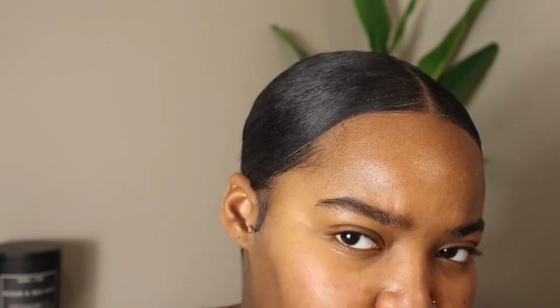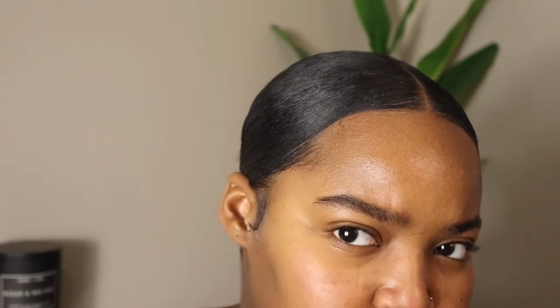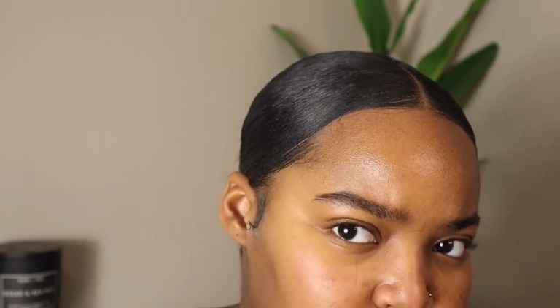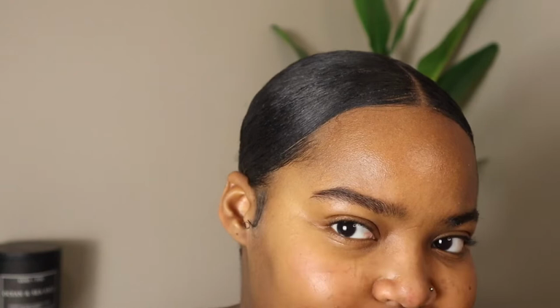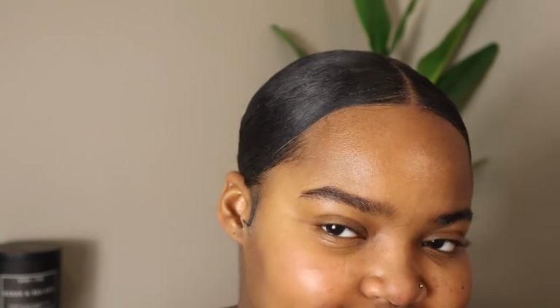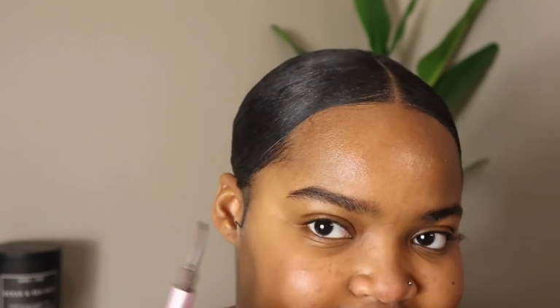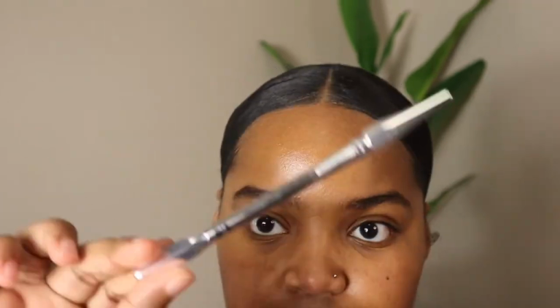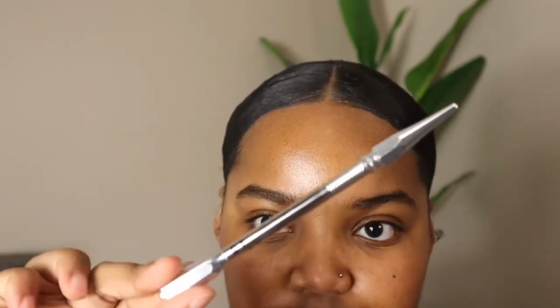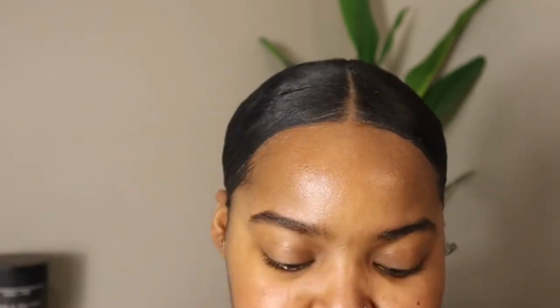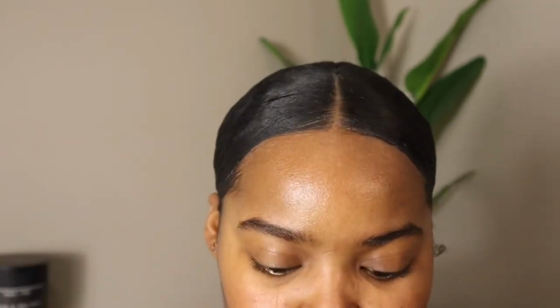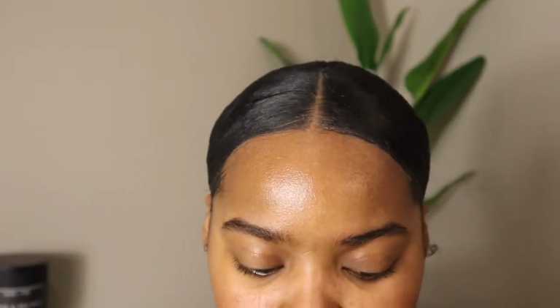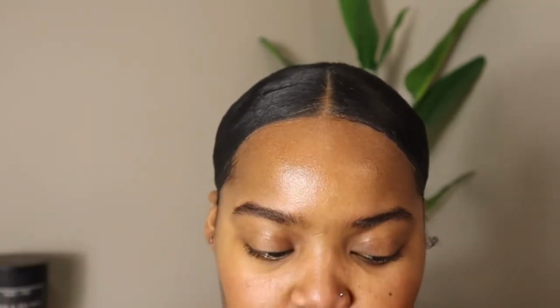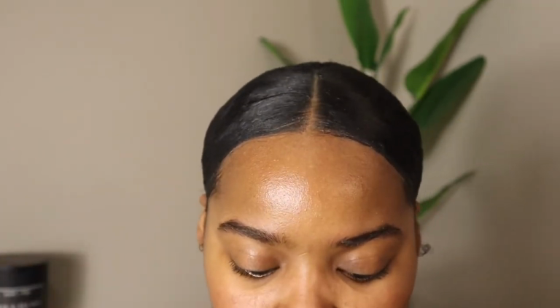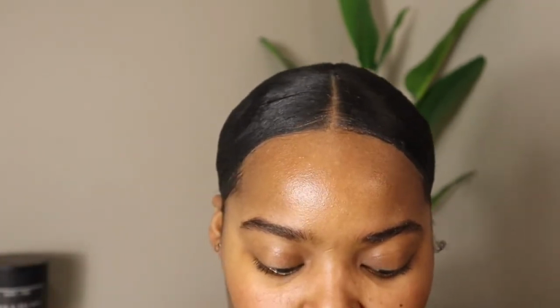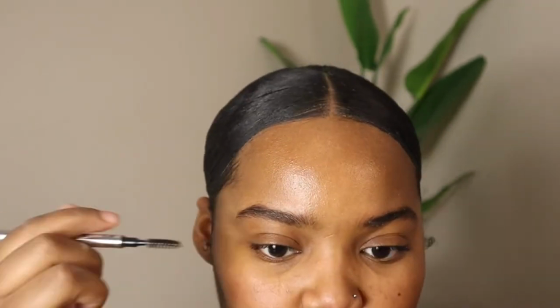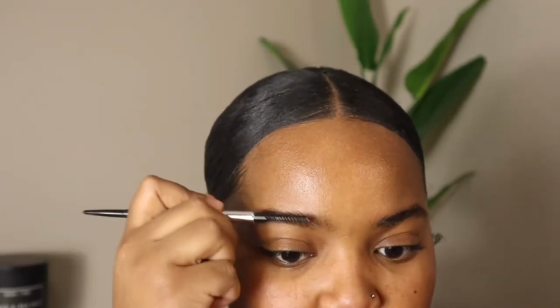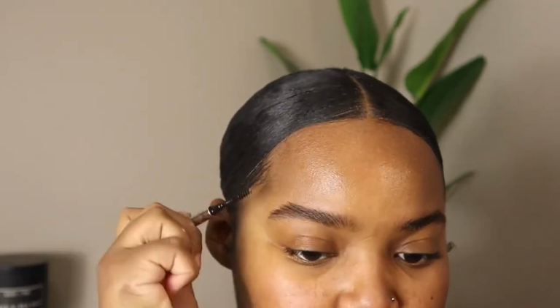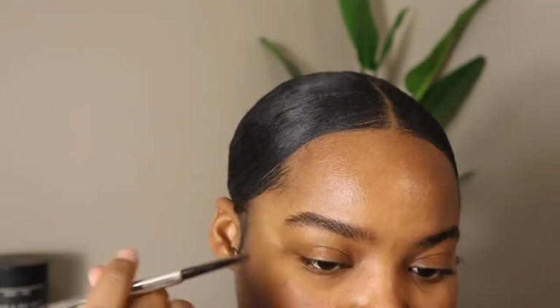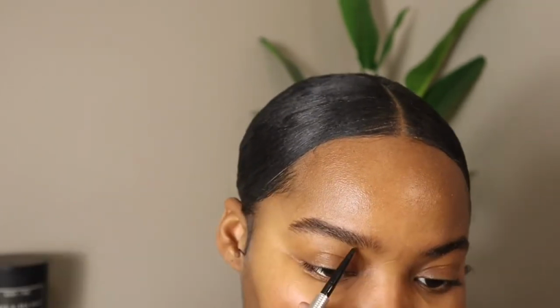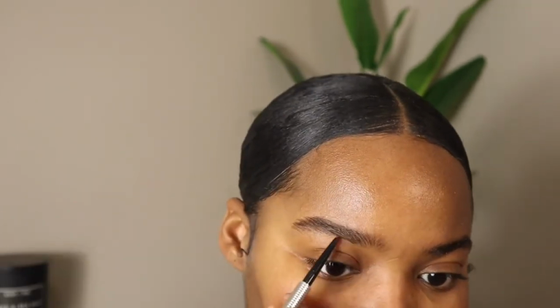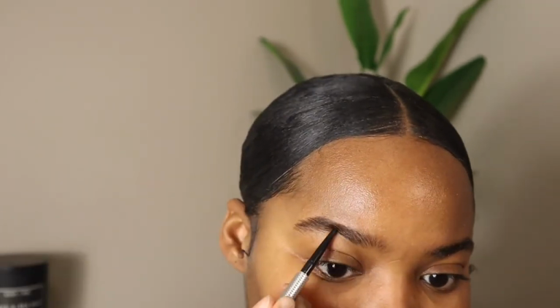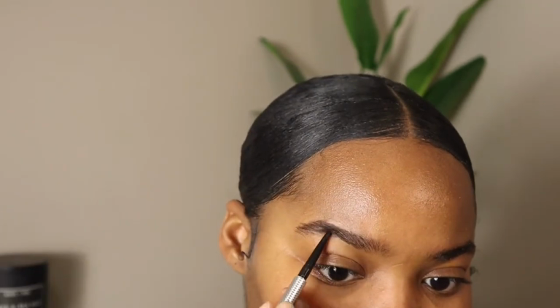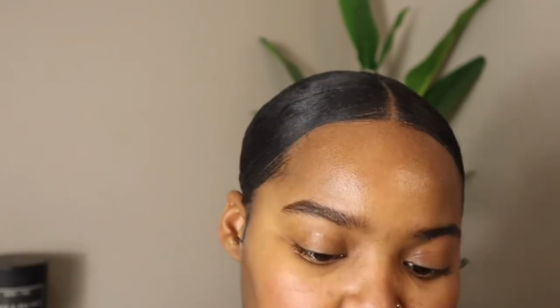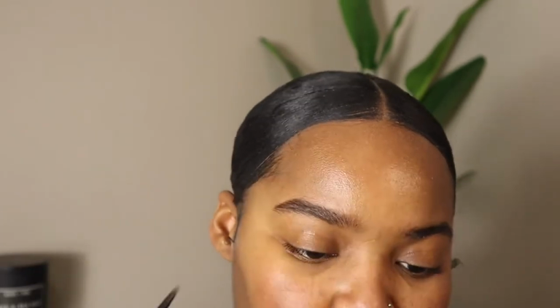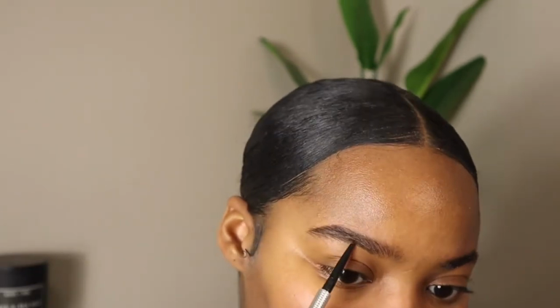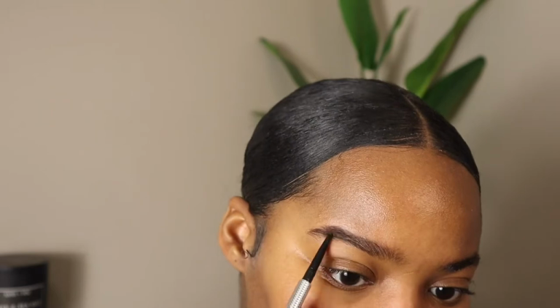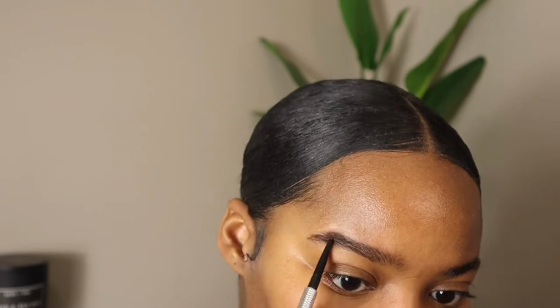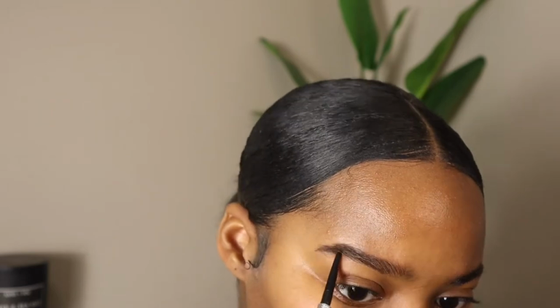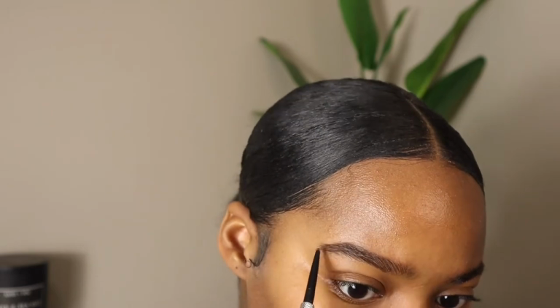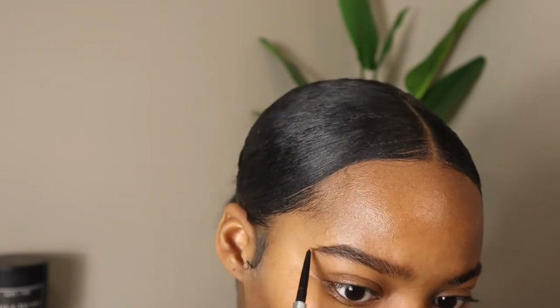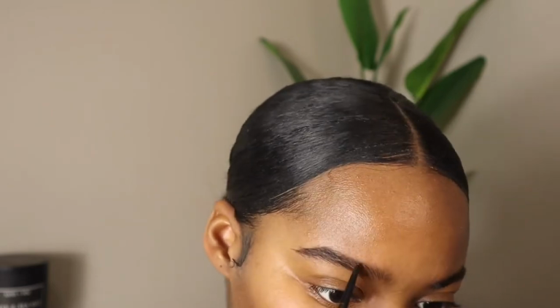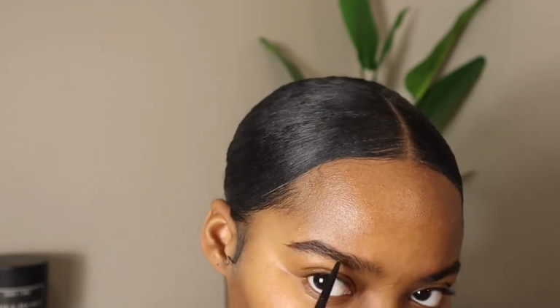So yeah, I switched to that pencil. All the products I use will be down in the description box below.